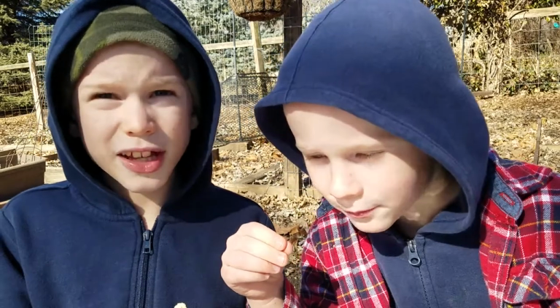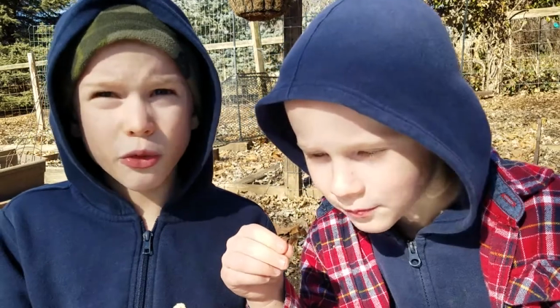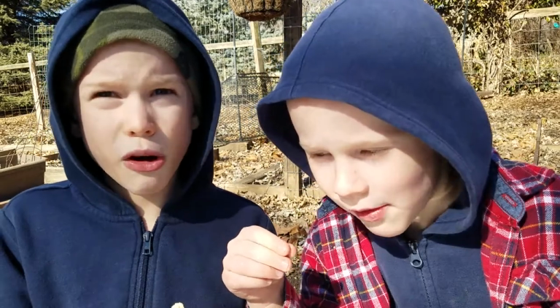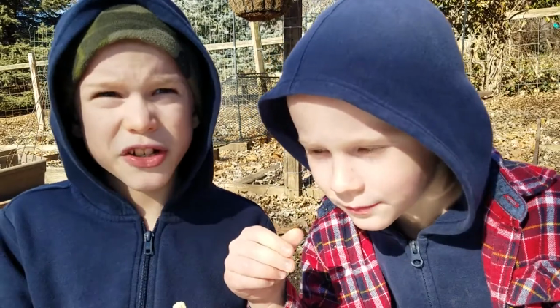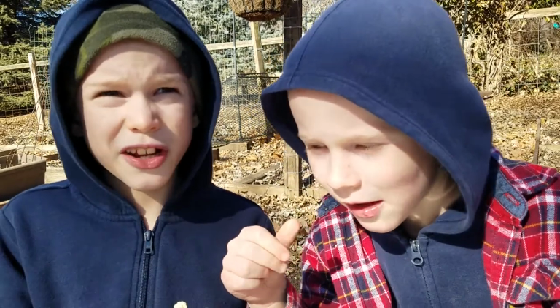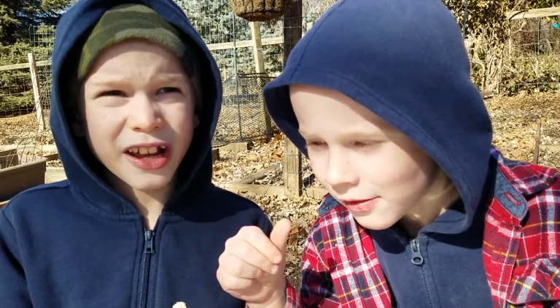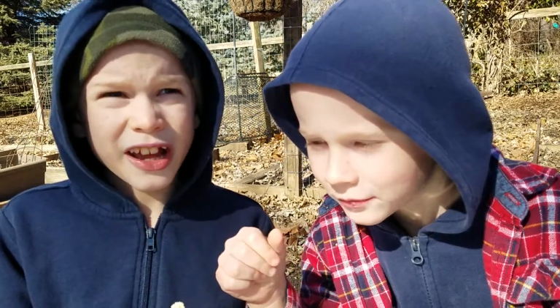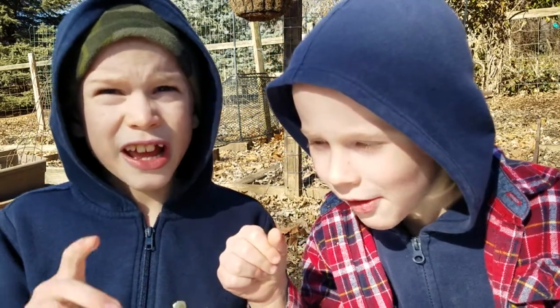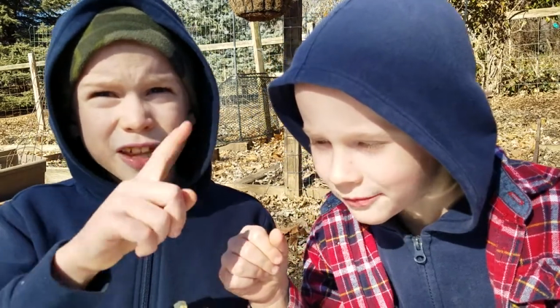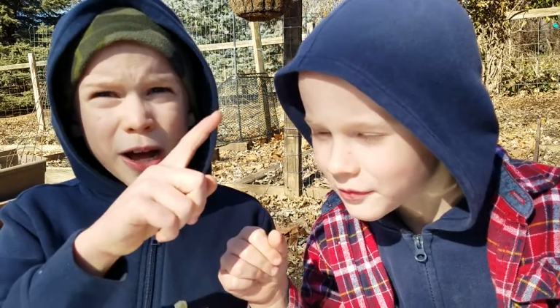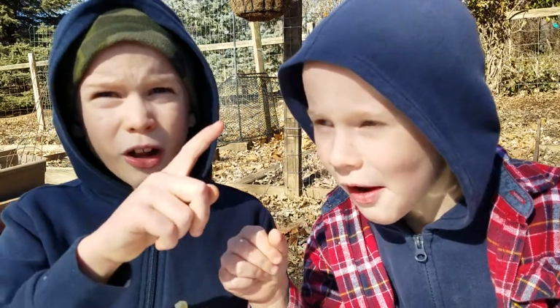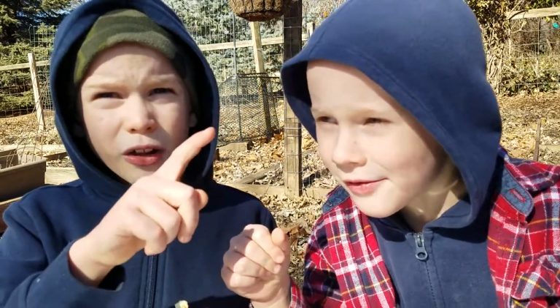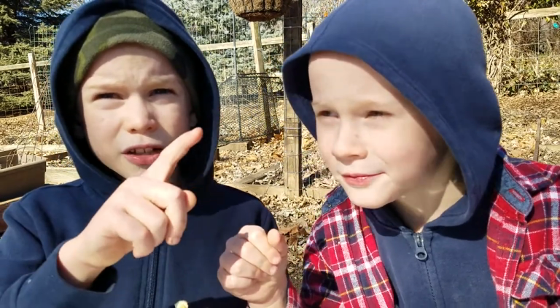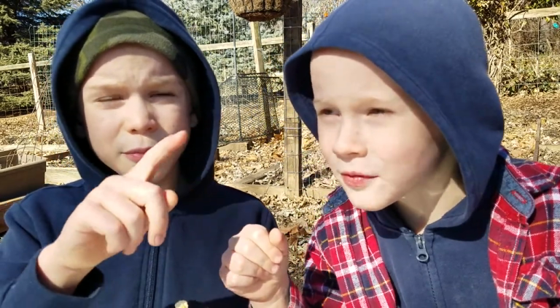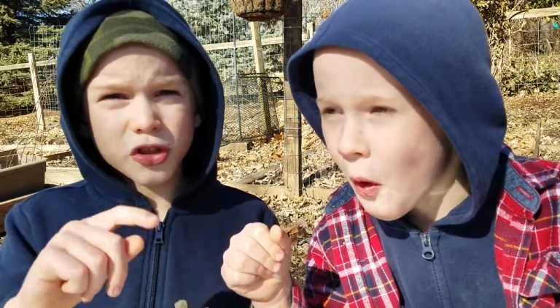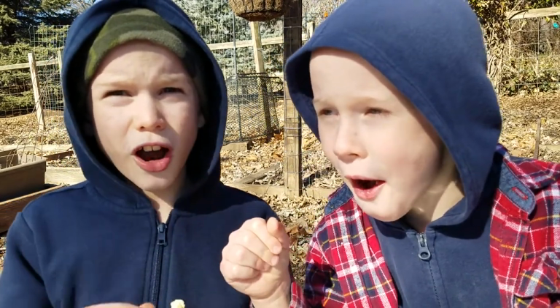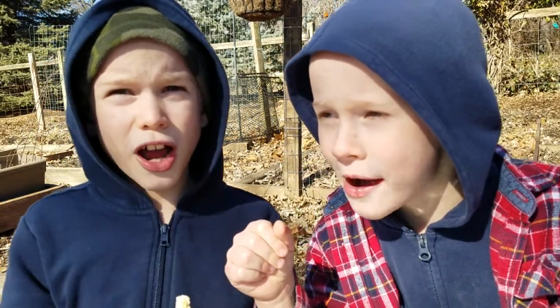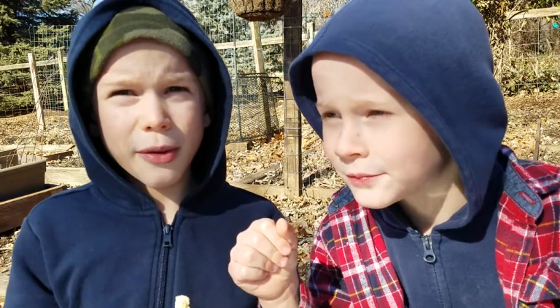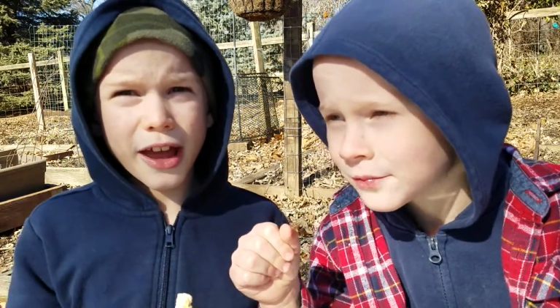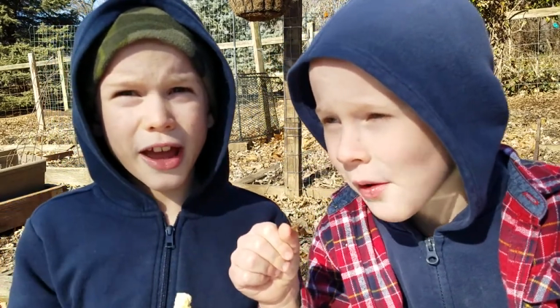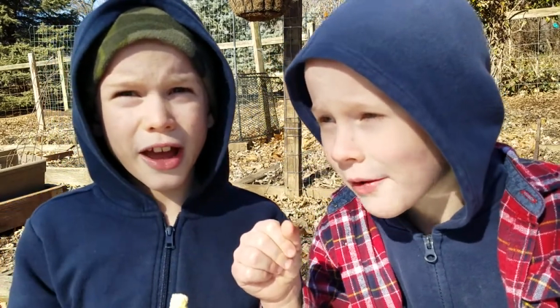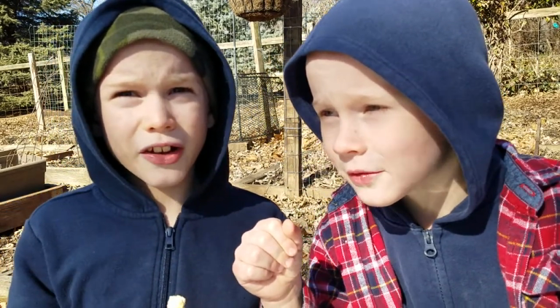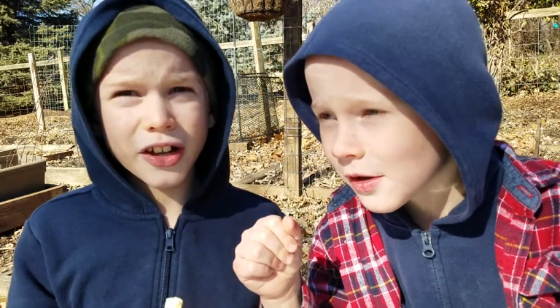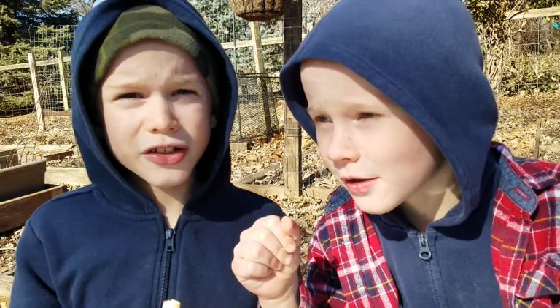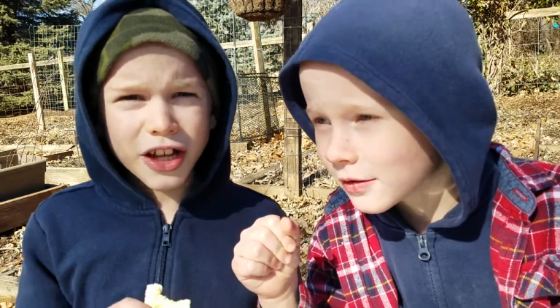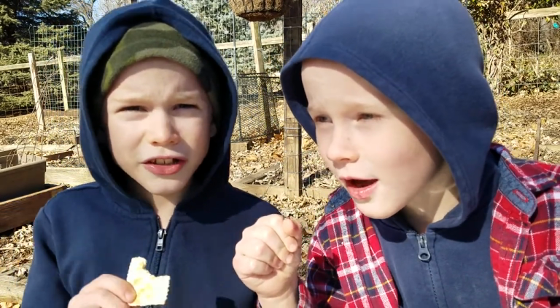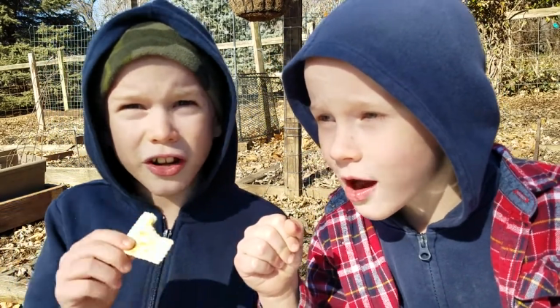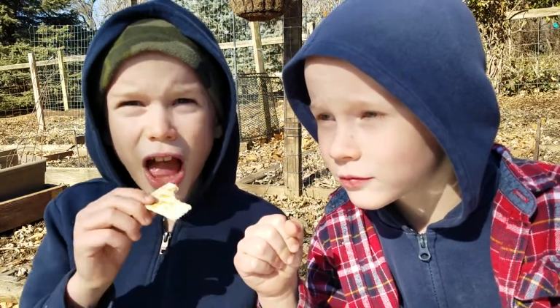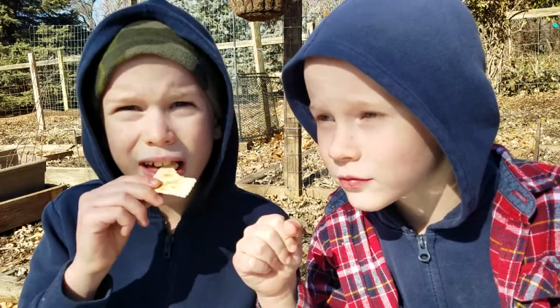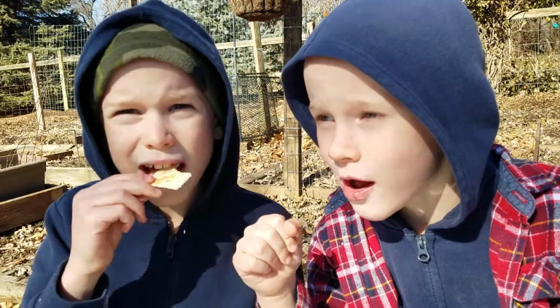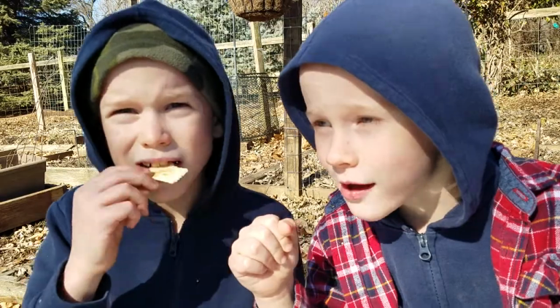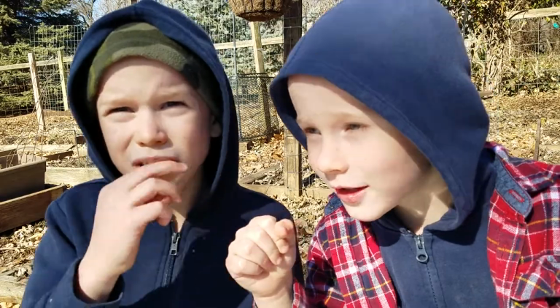Thanks for watching. Hit the bell, subscribe, and see you guys later. Bye.